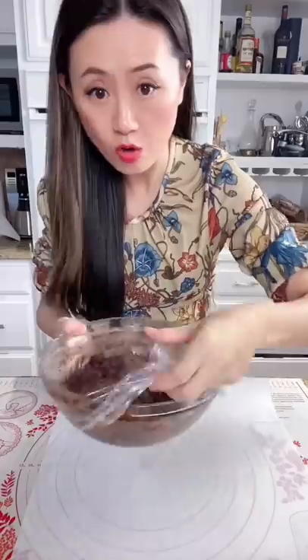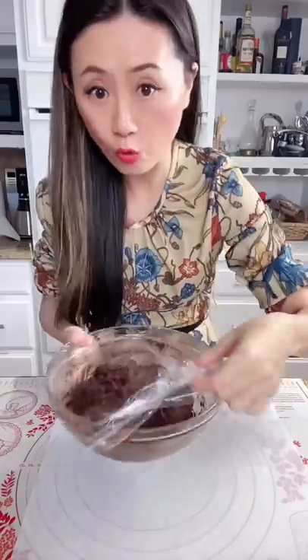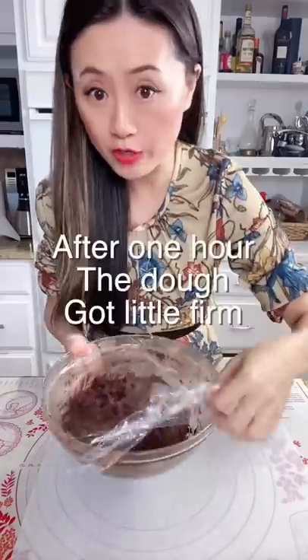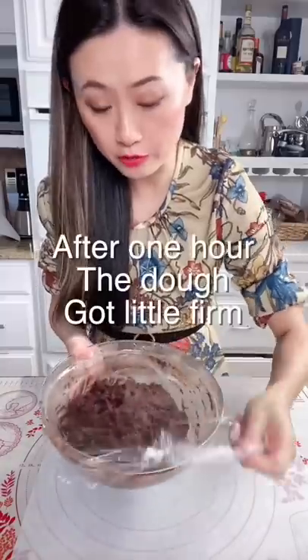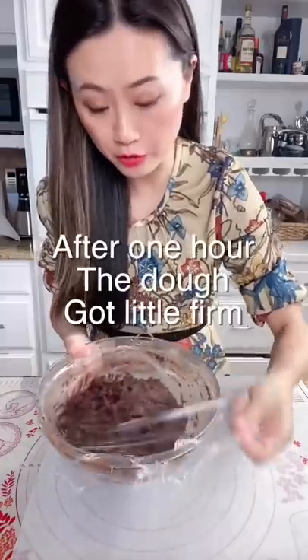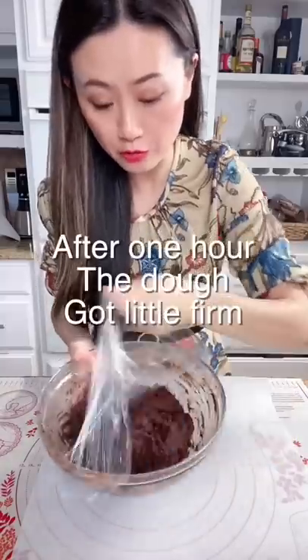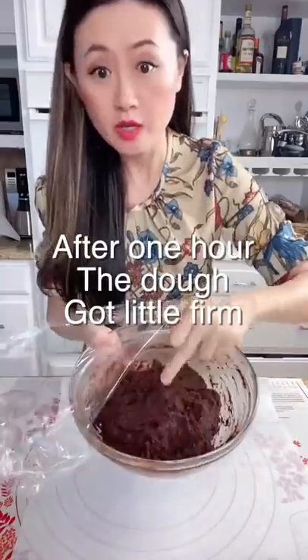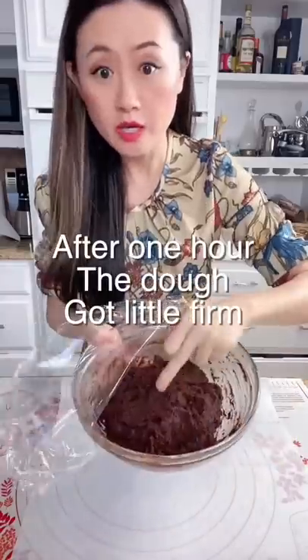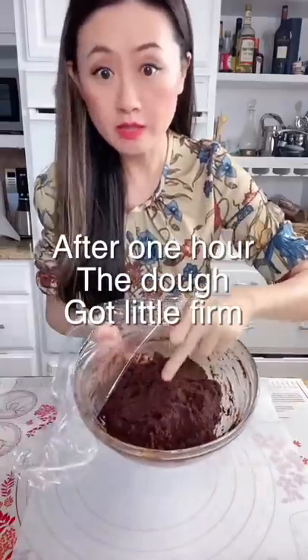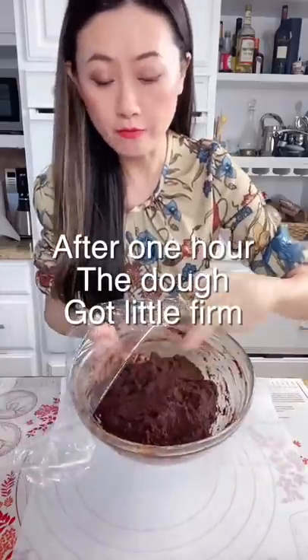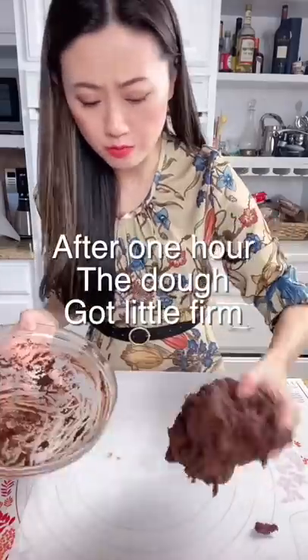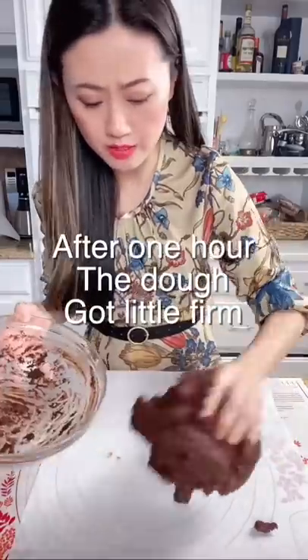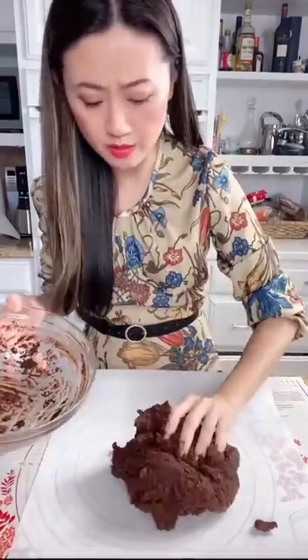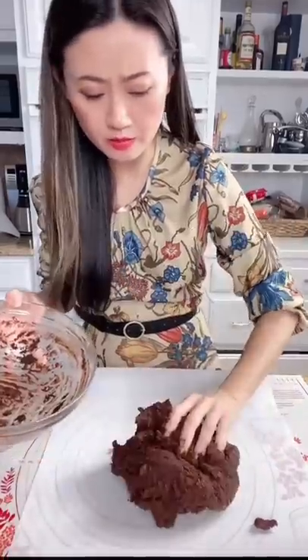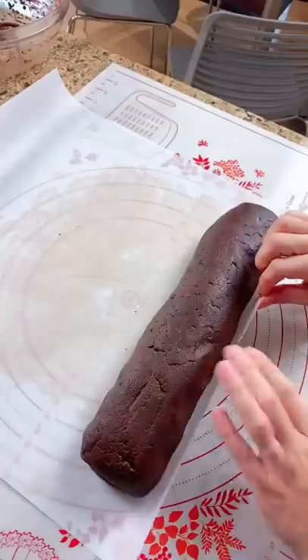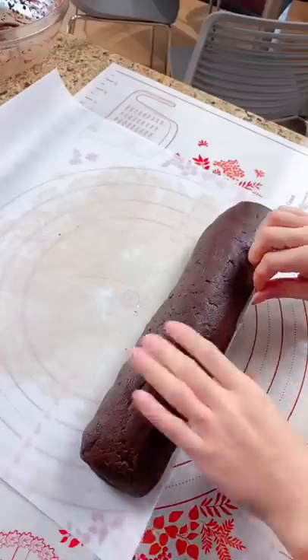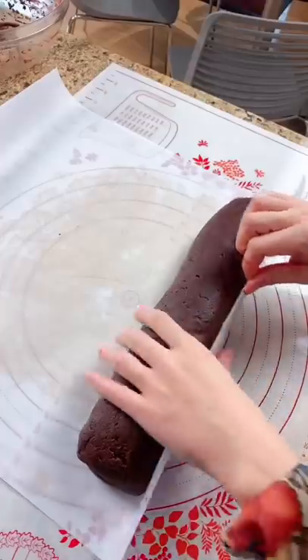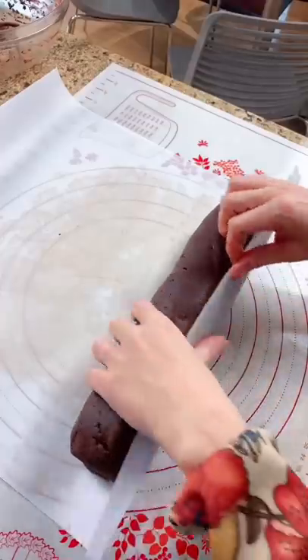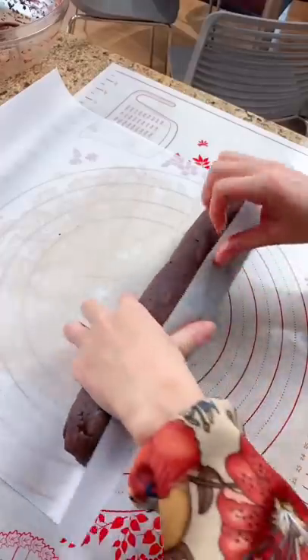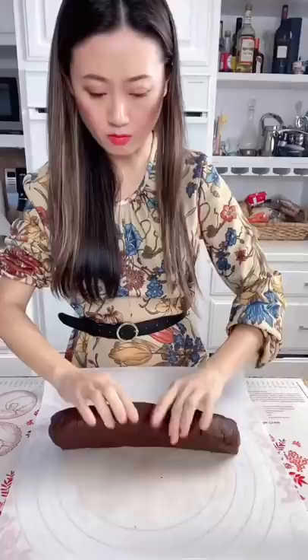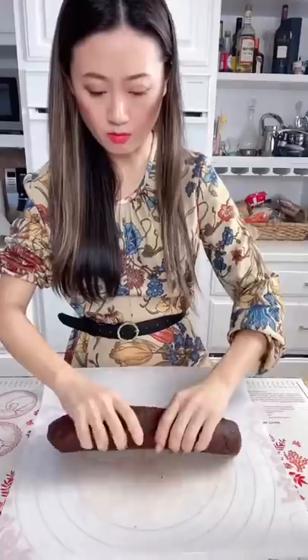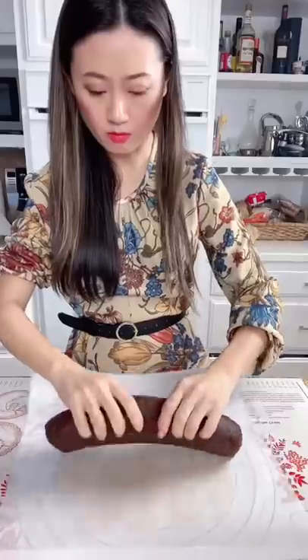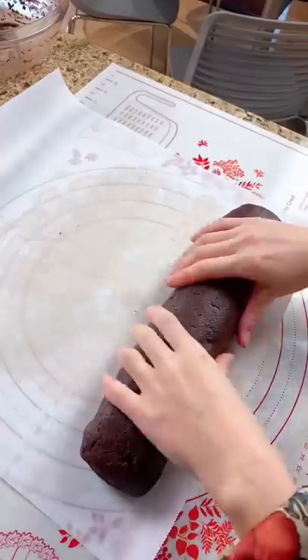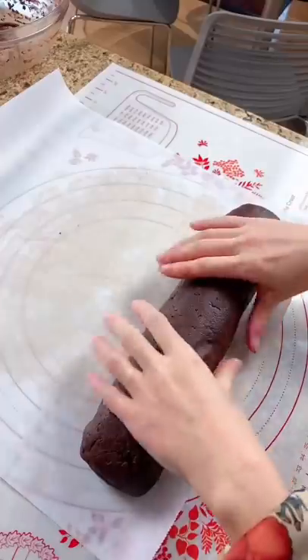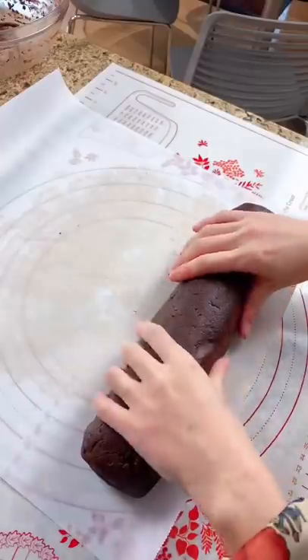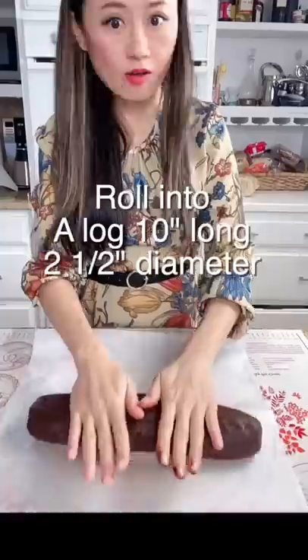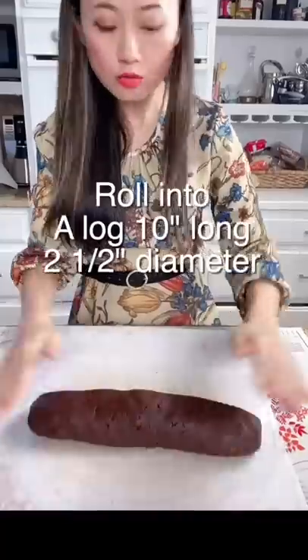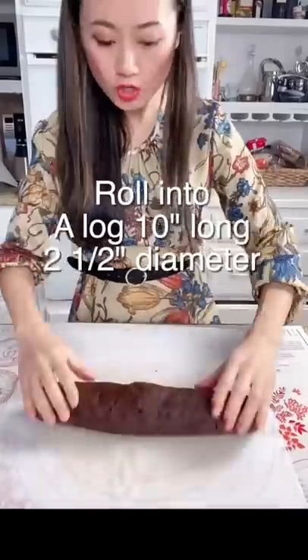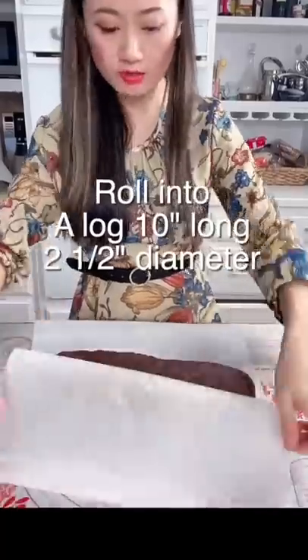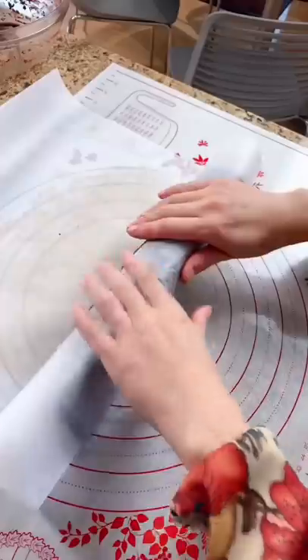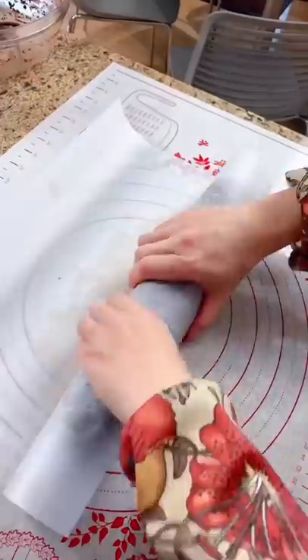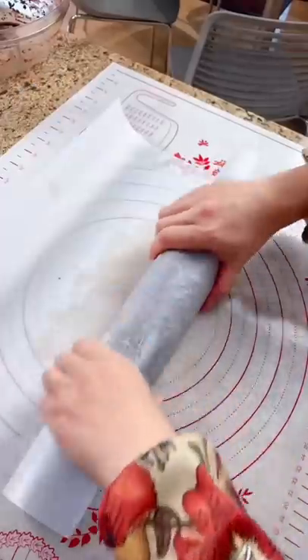The Oreo dough after an hour is kind of firm. So we put it on parchment paper and roll it into a long log.